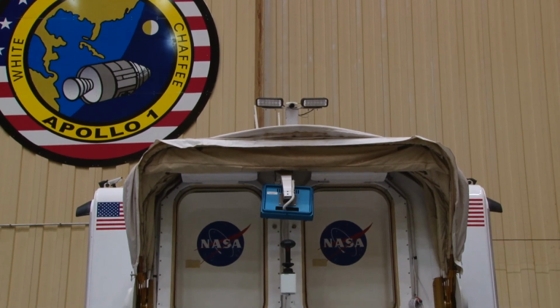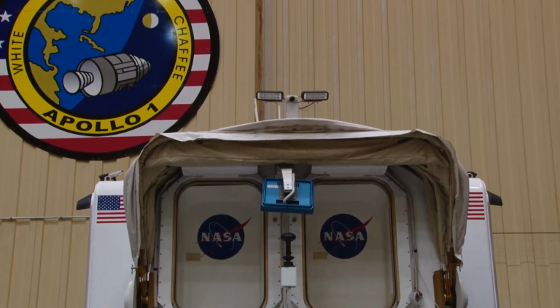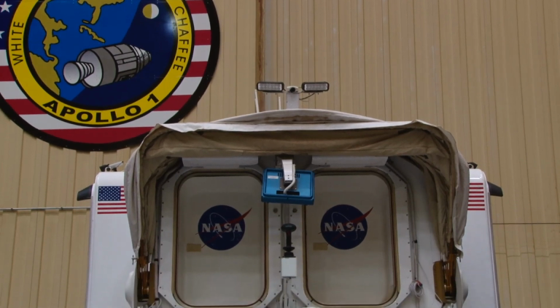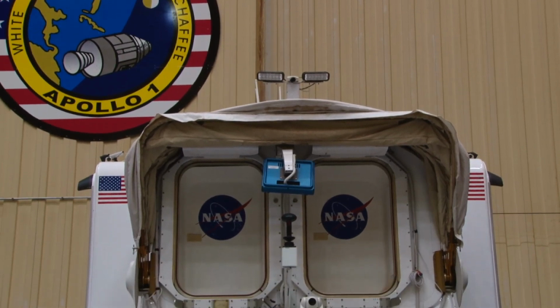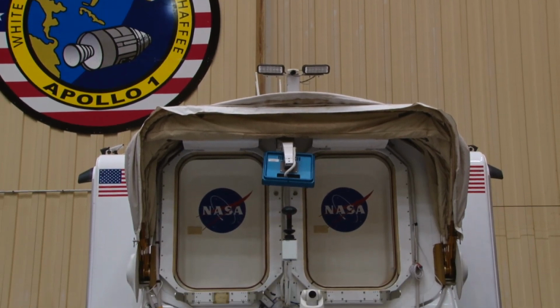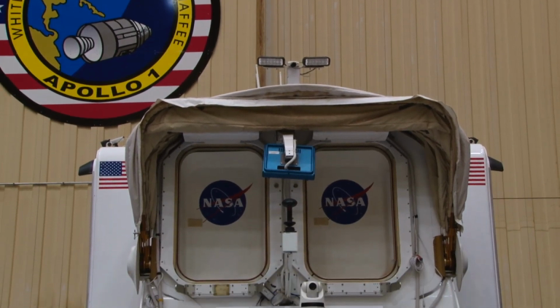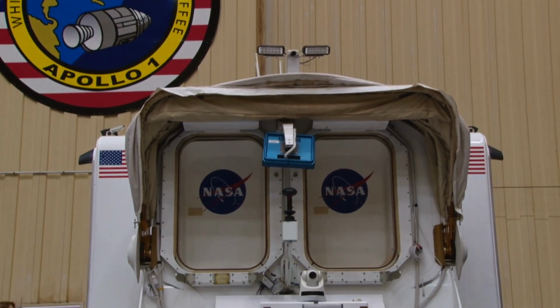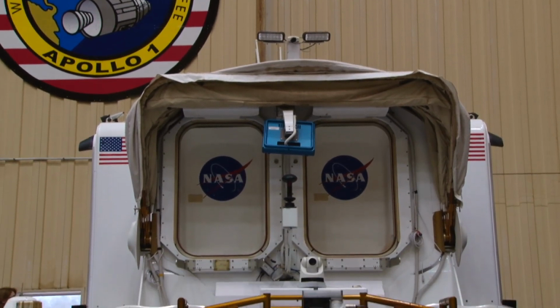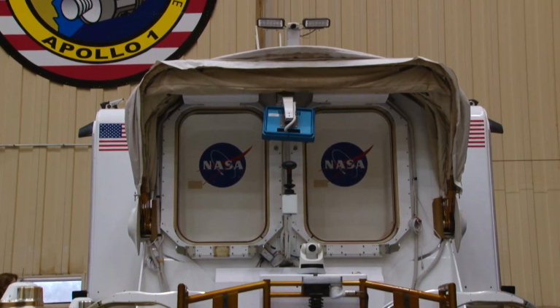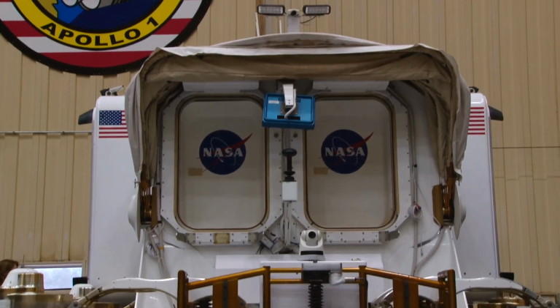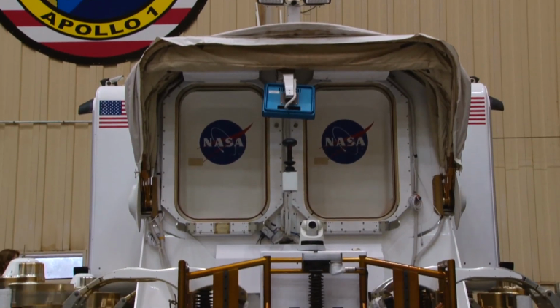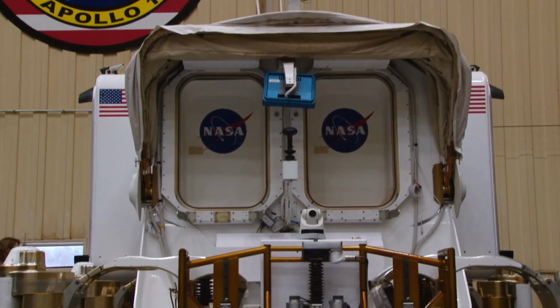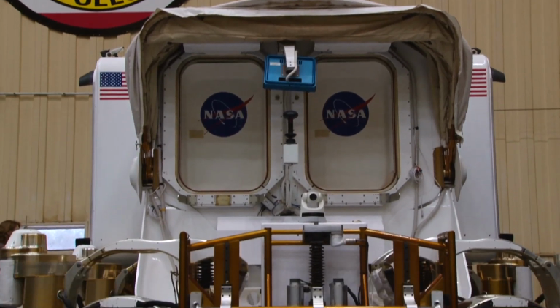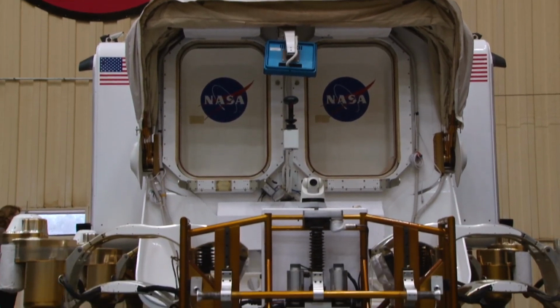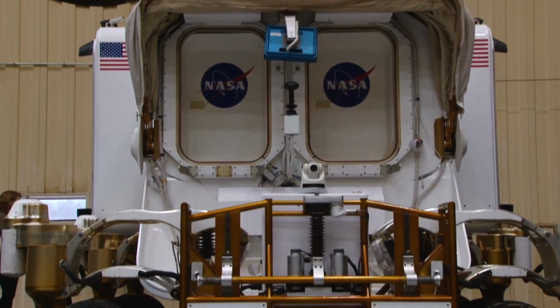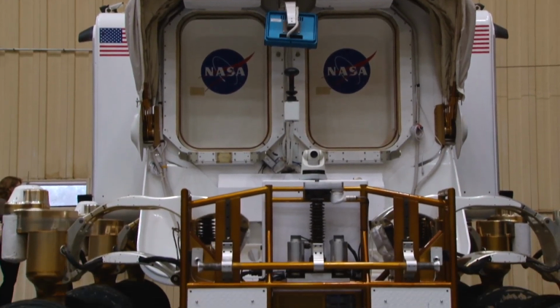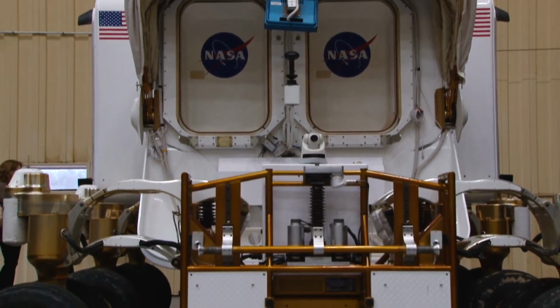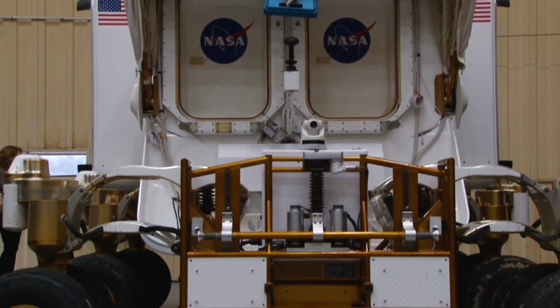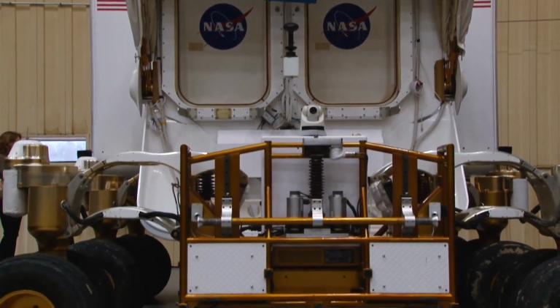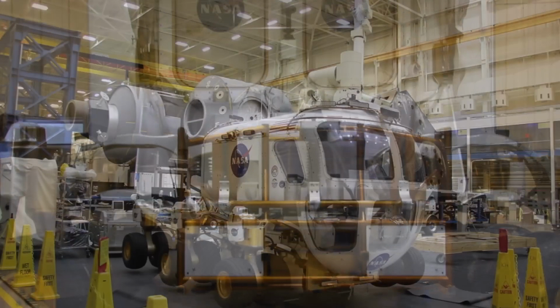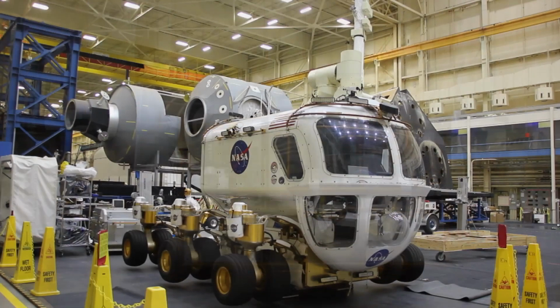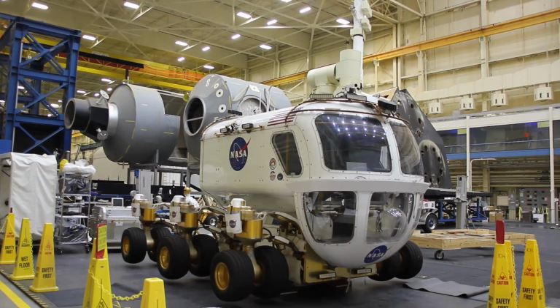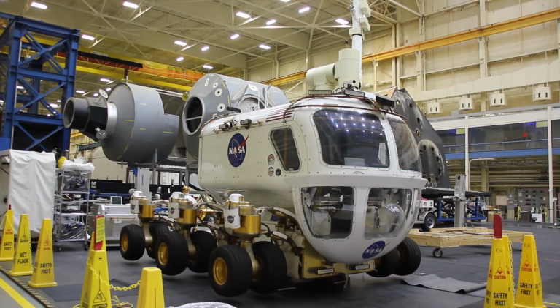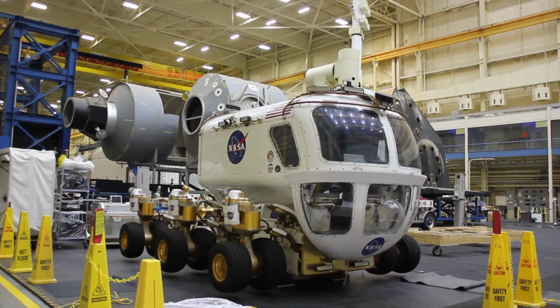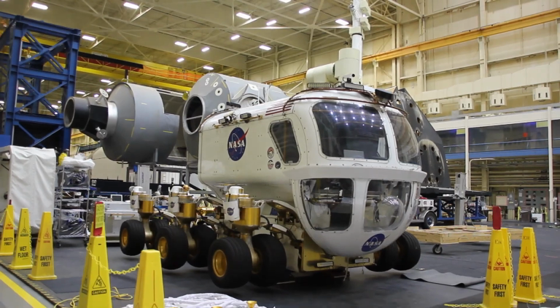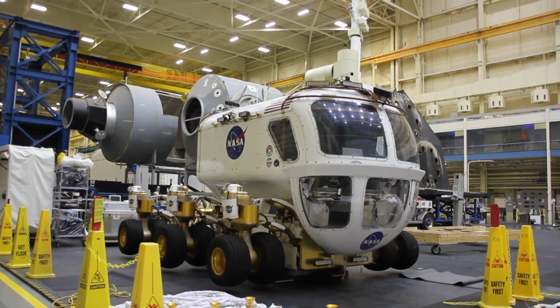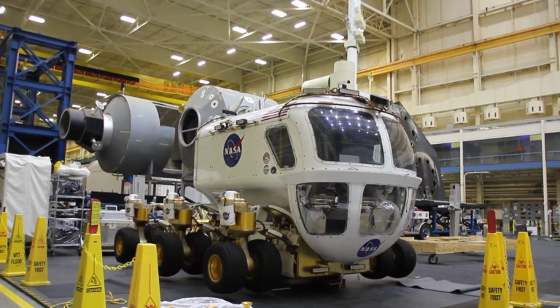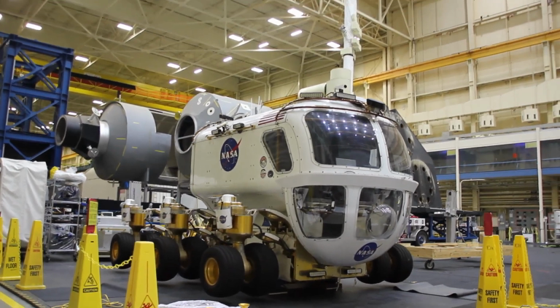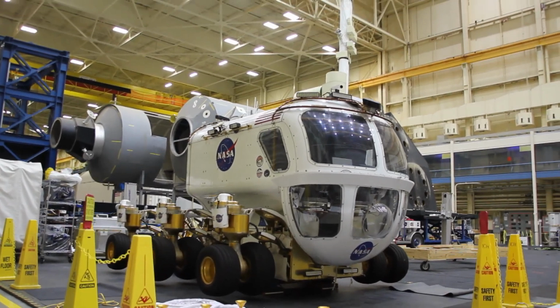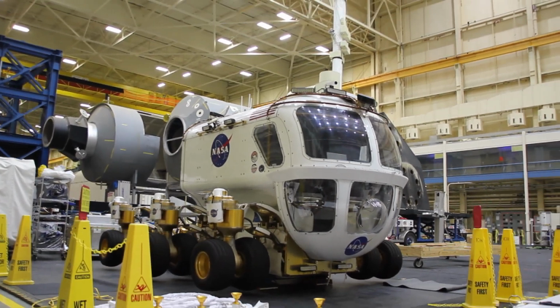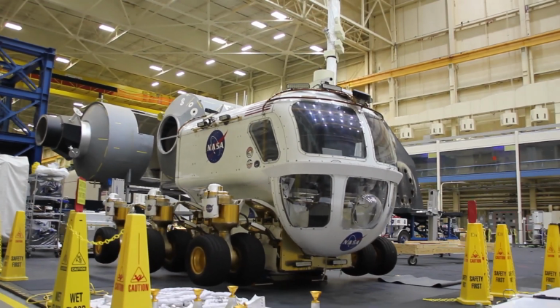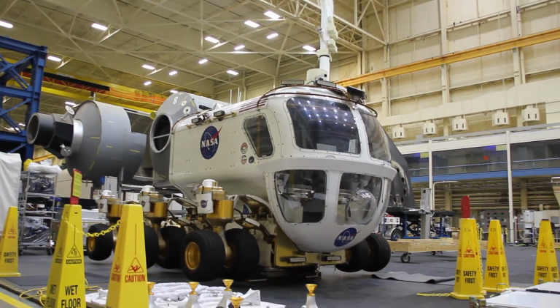Being able to make a difference and leave my mark is really what inspires me. That's what gives me the drive to do what I do.